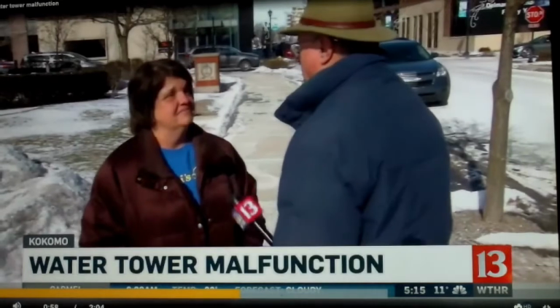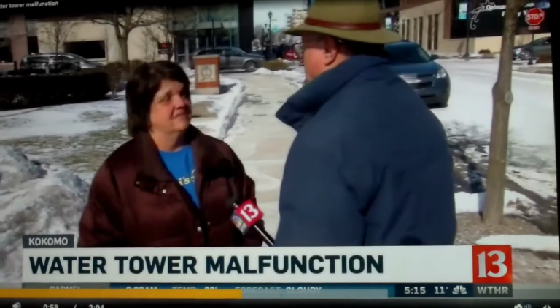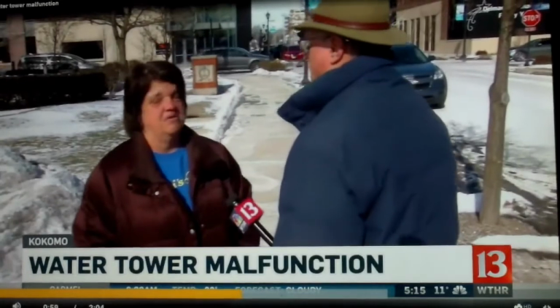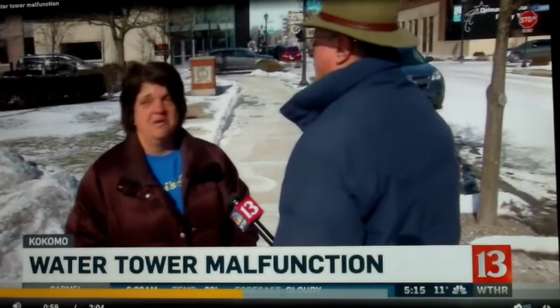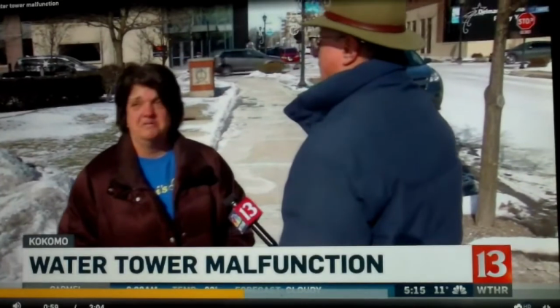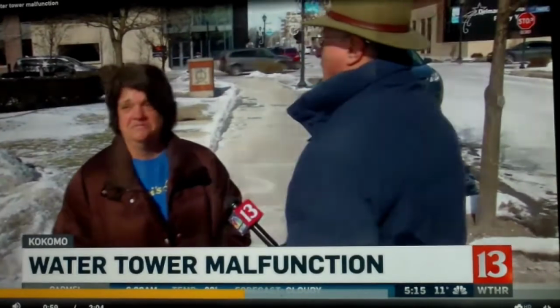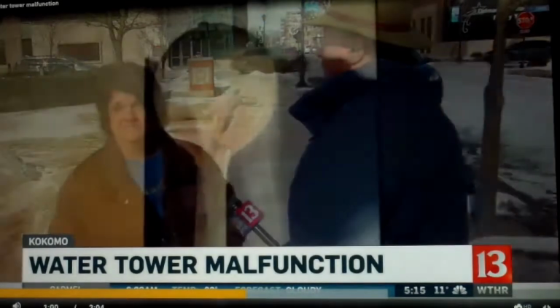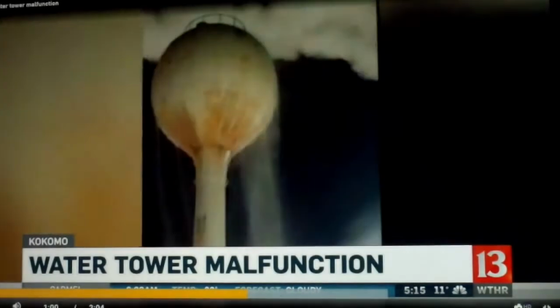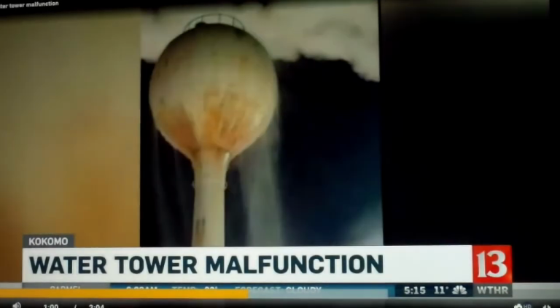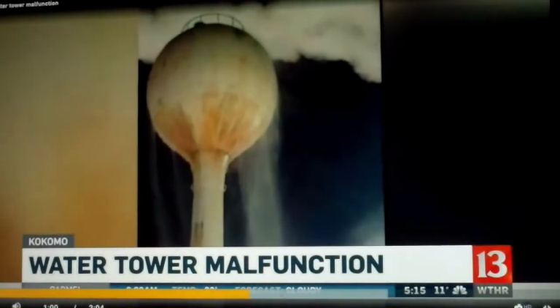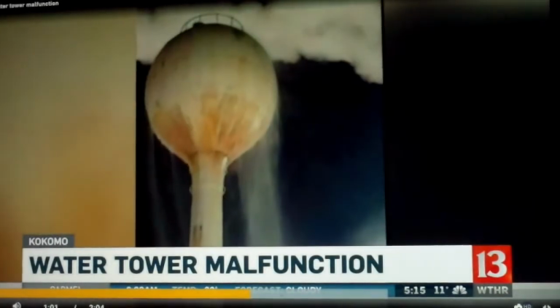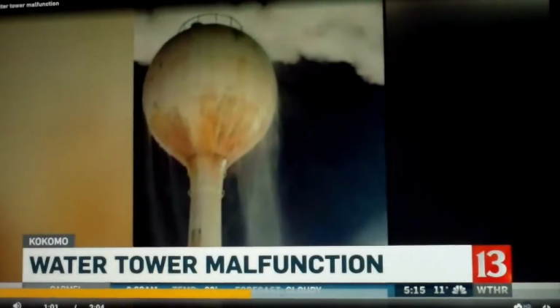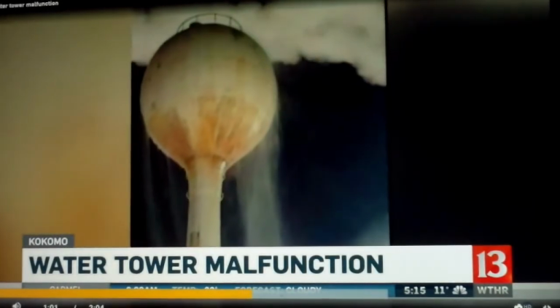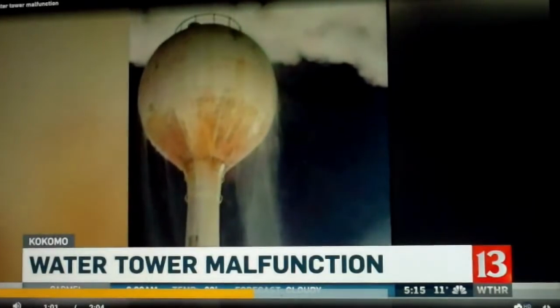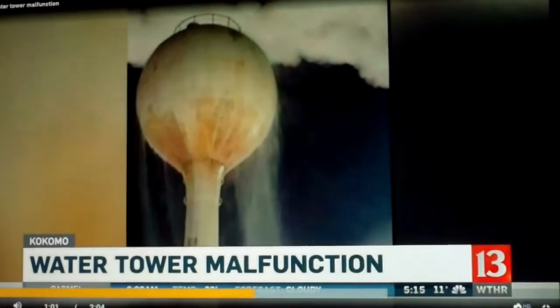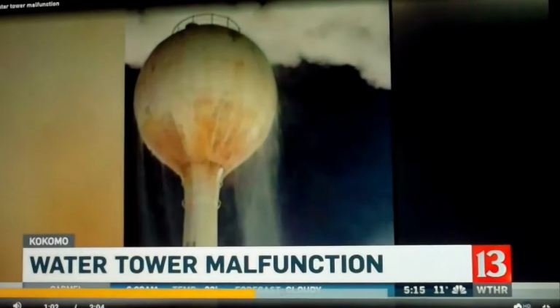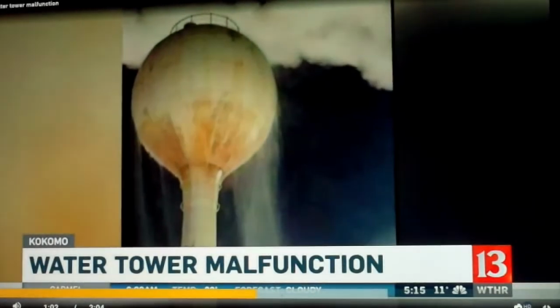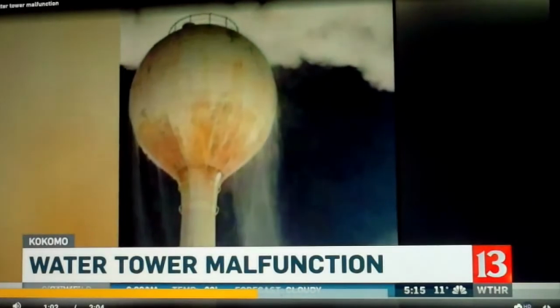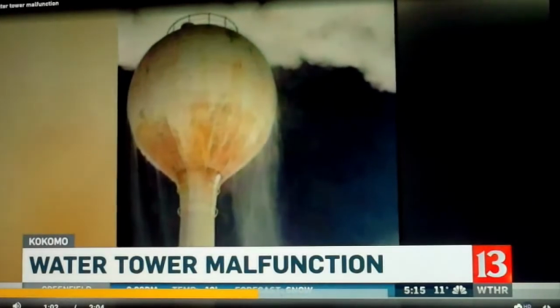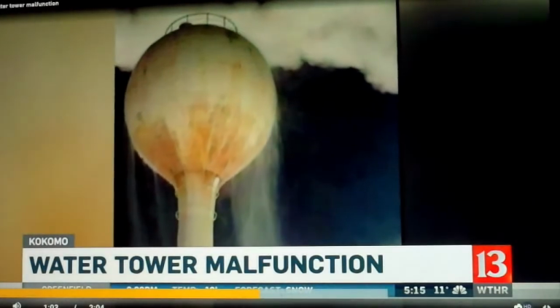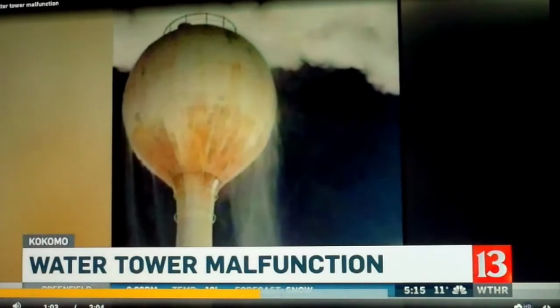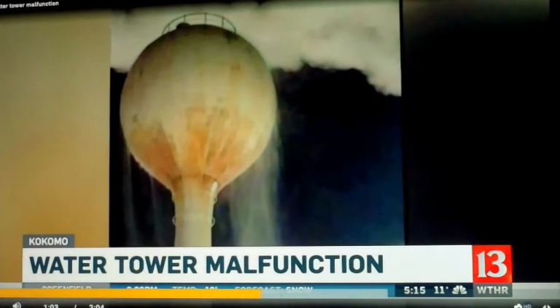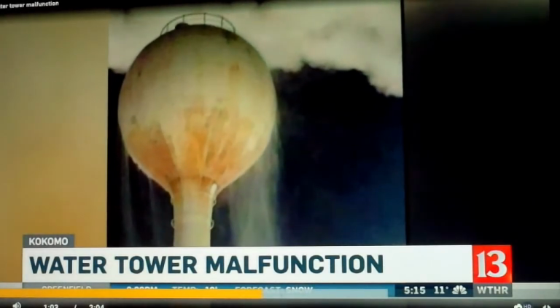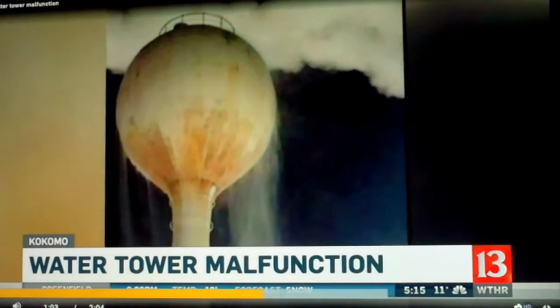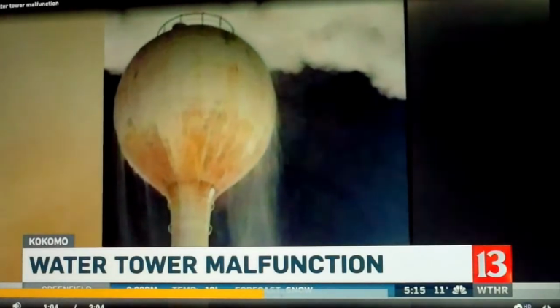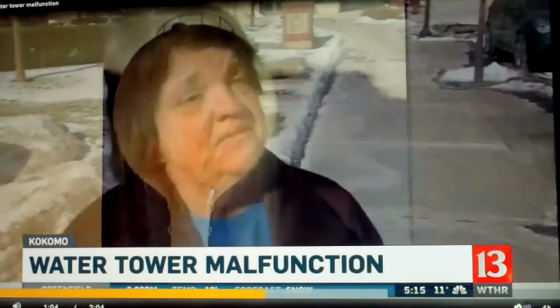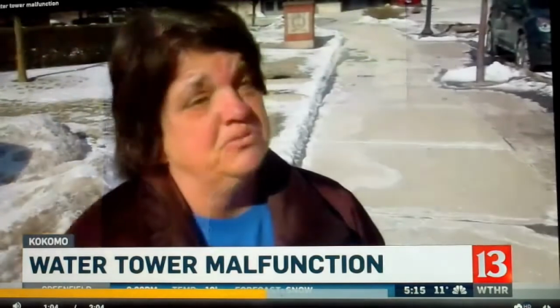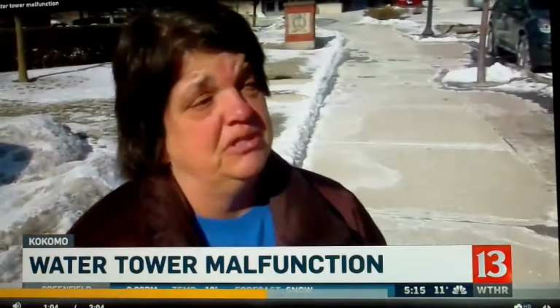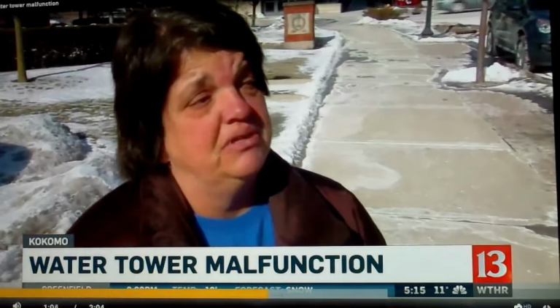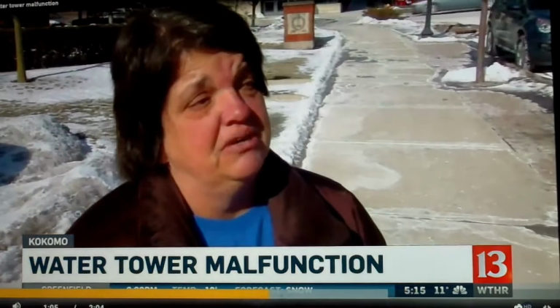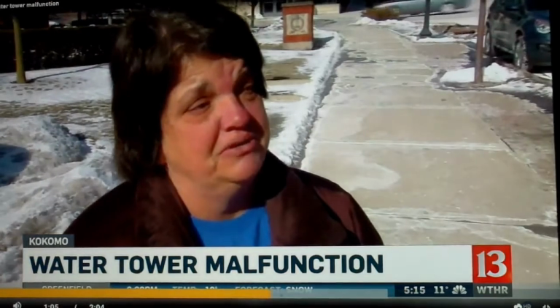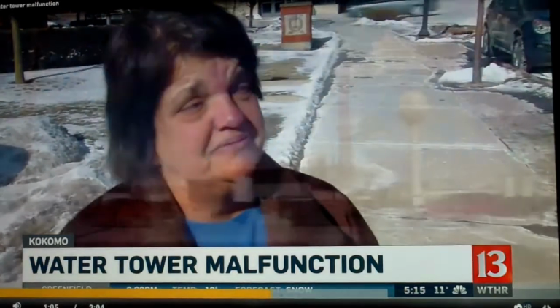Missy Gibson snapped a couple of pictures and, despite her amazement, hurried back into her warm car. It was really, really cold.